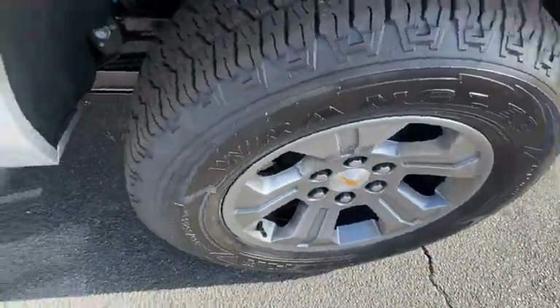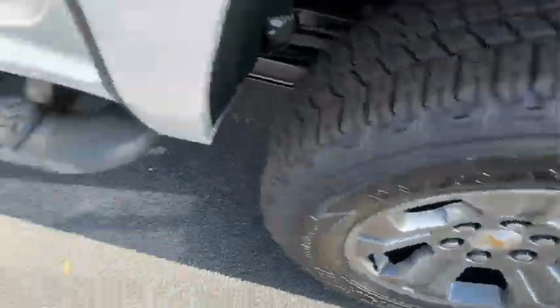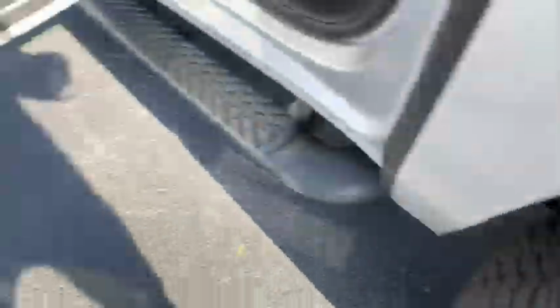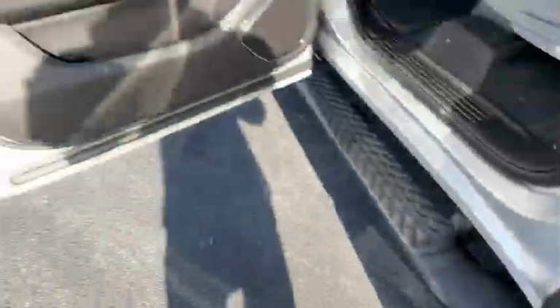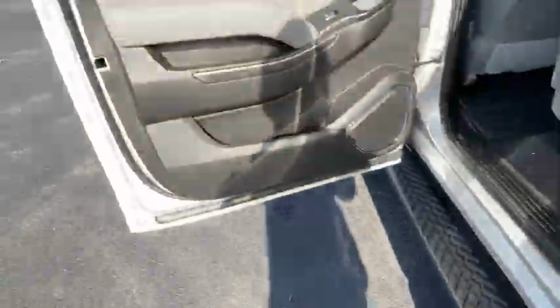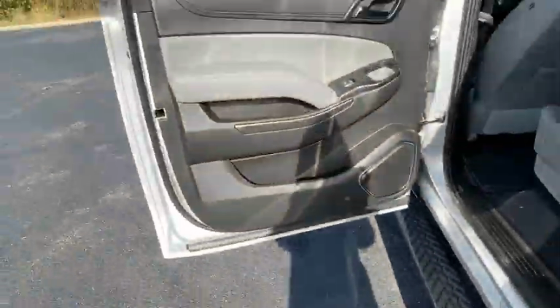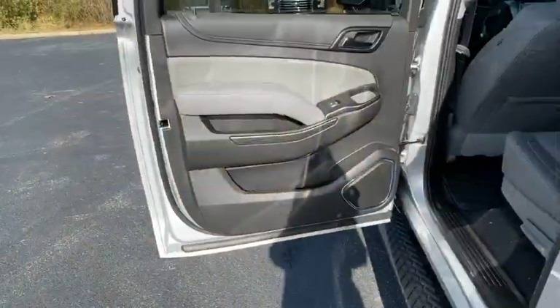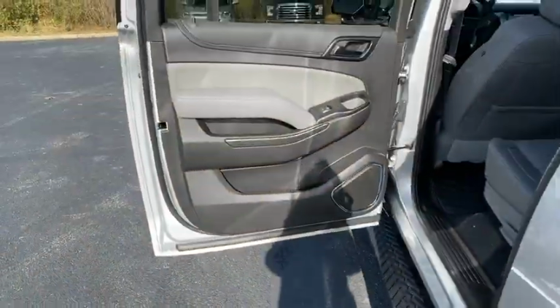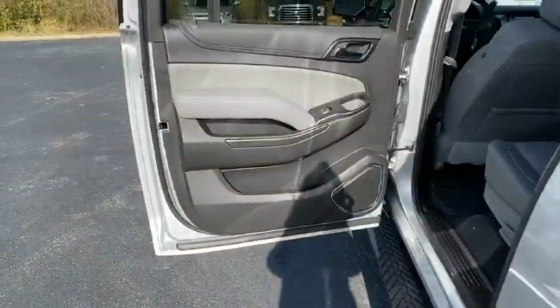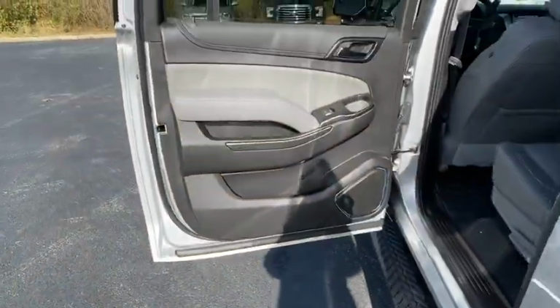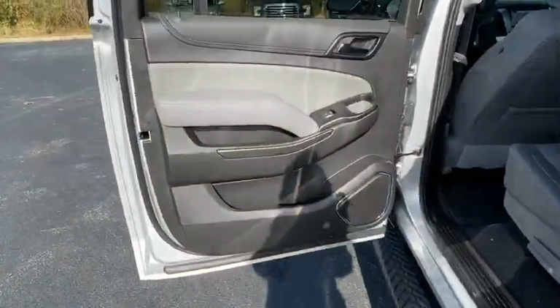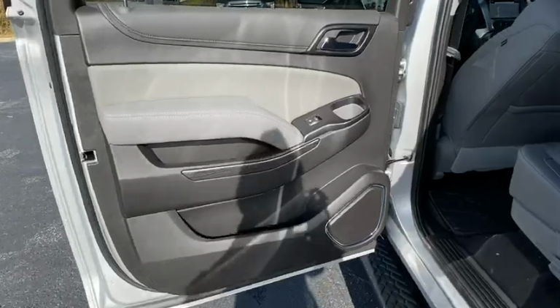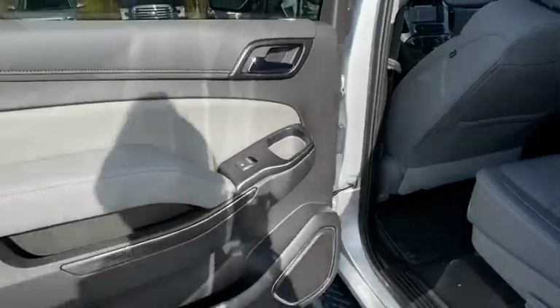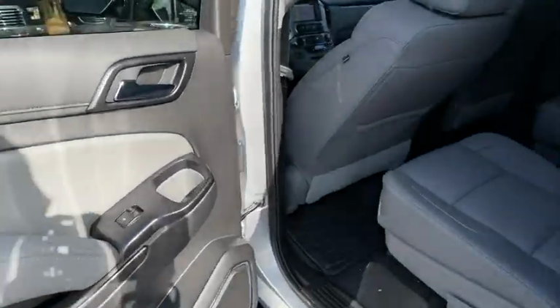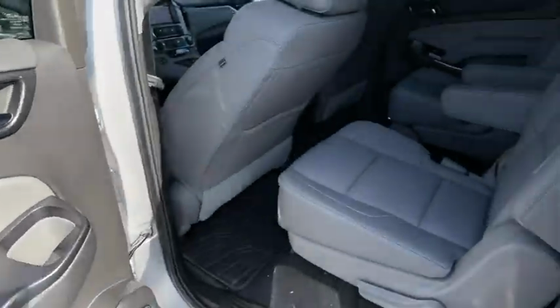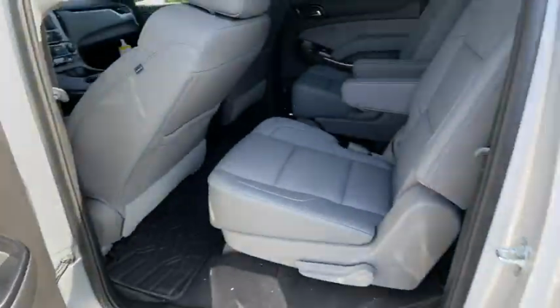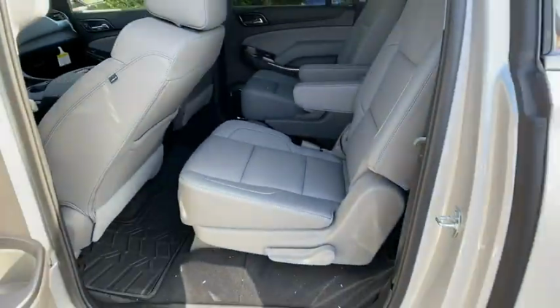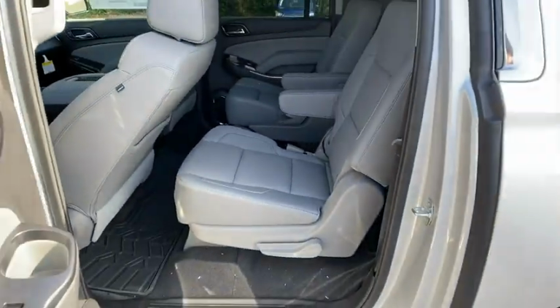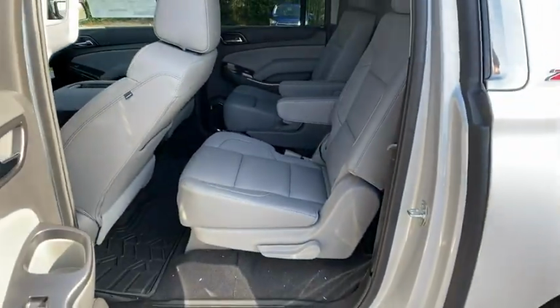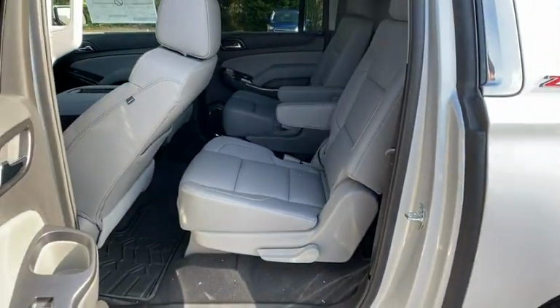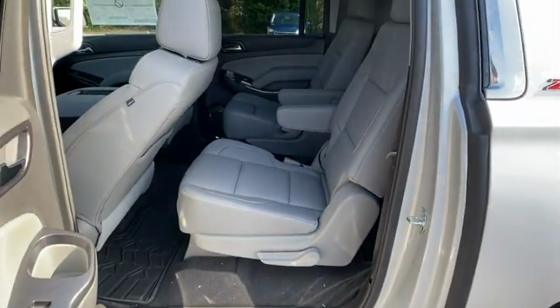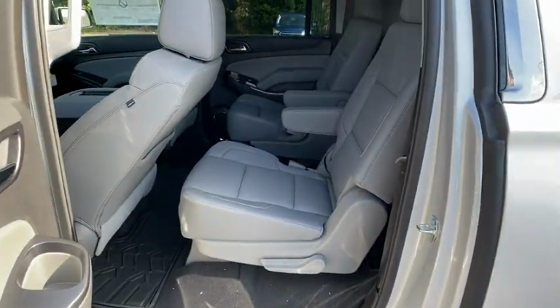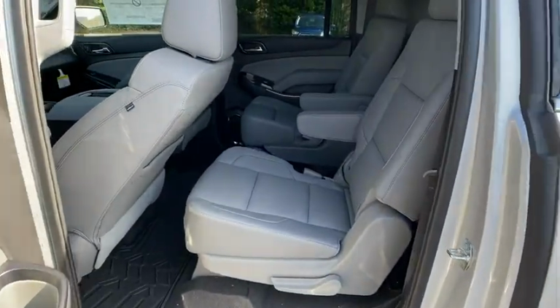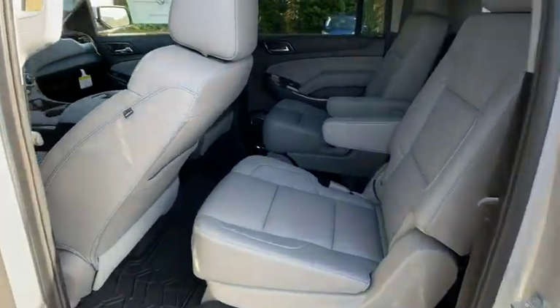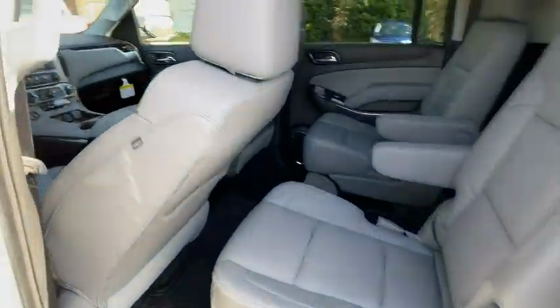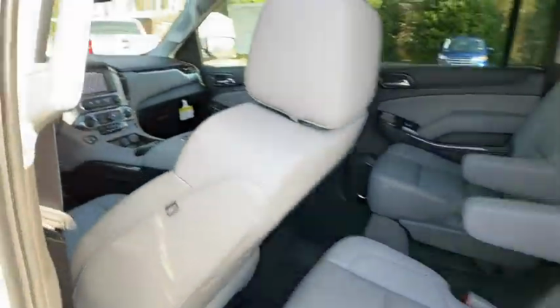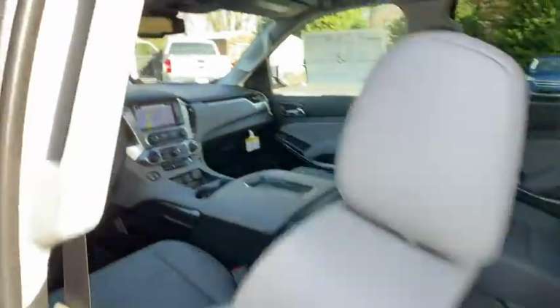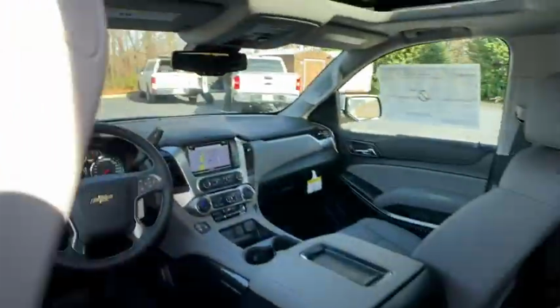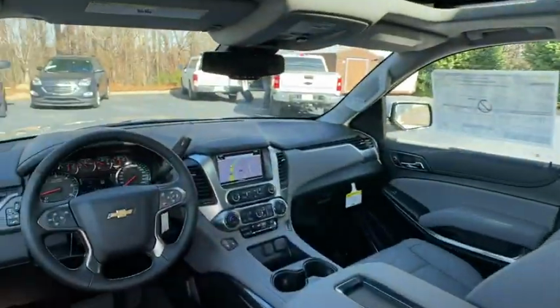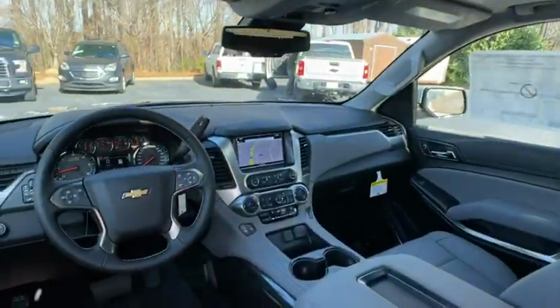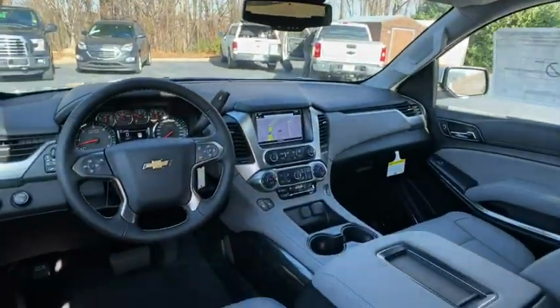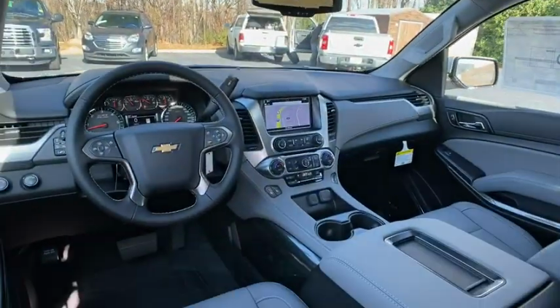Also featured: adjustable steering wheel, power steering, cruise control, four-wheel drive, floor mats, and aluminum wheels.